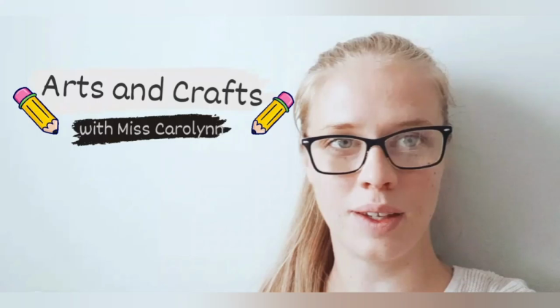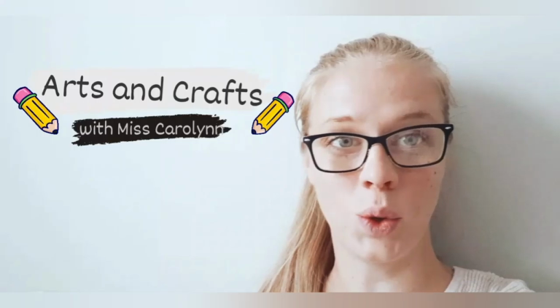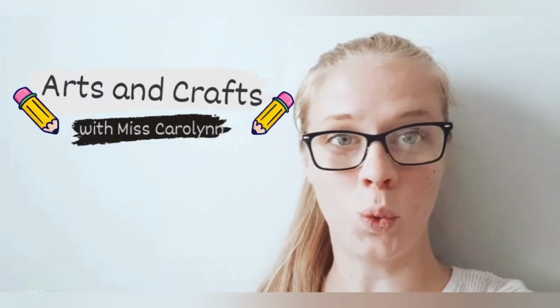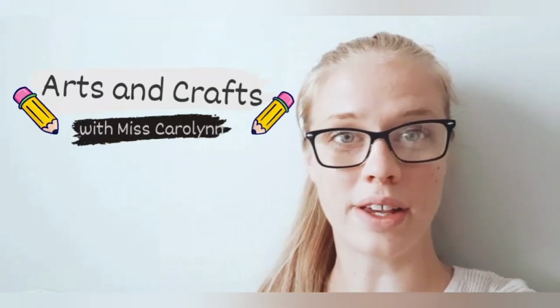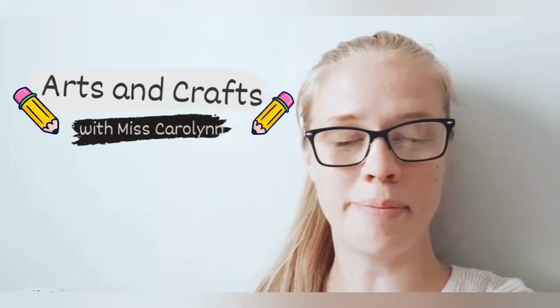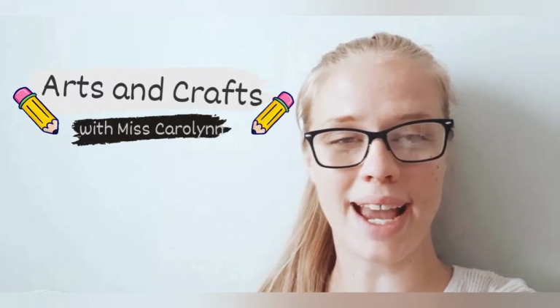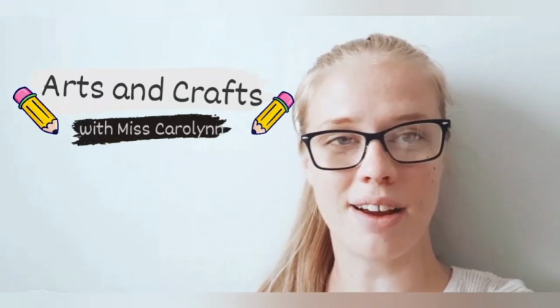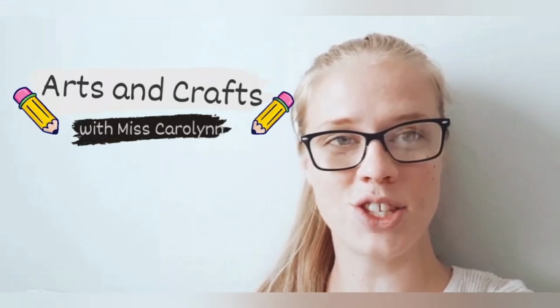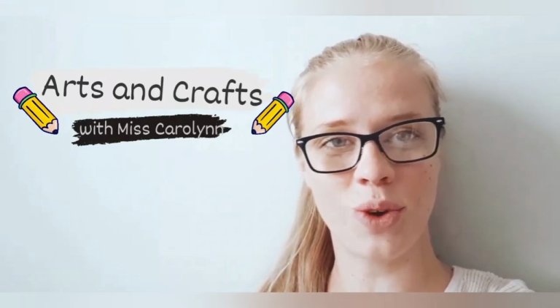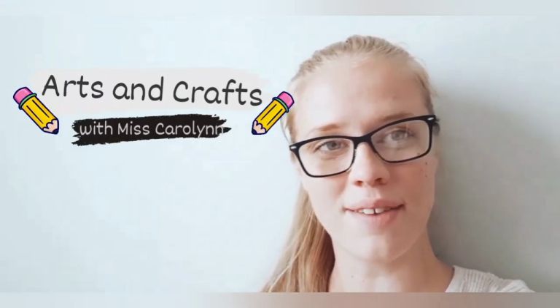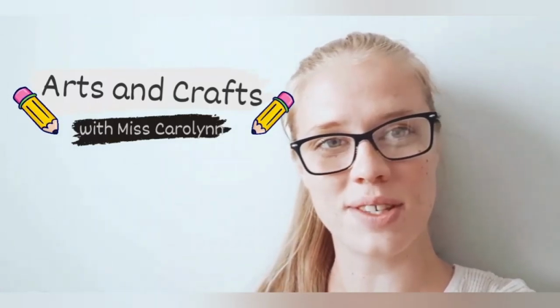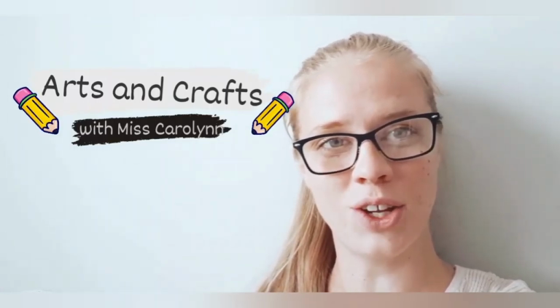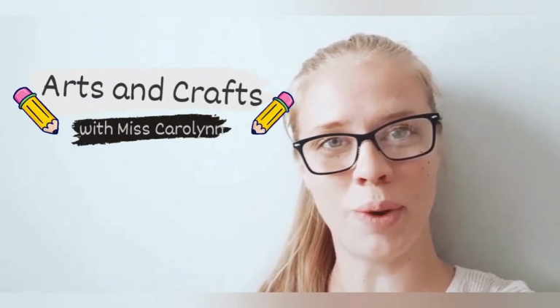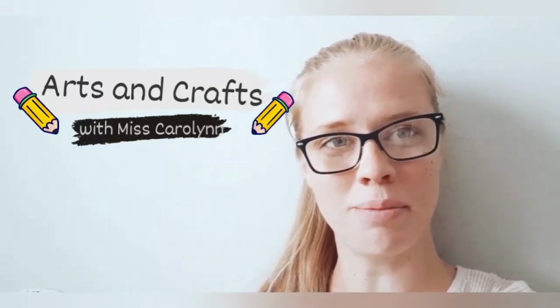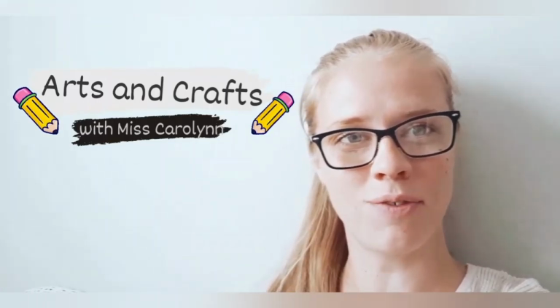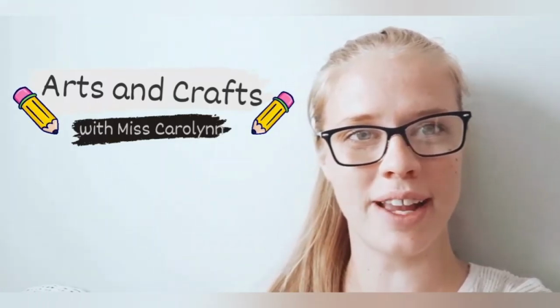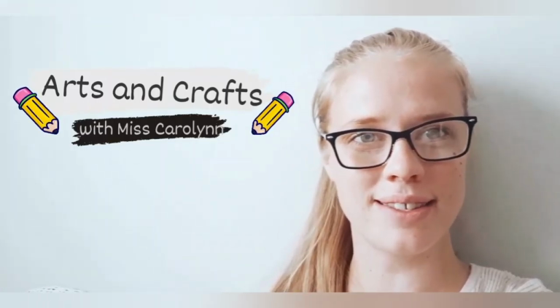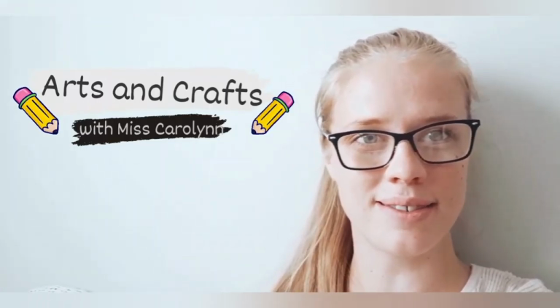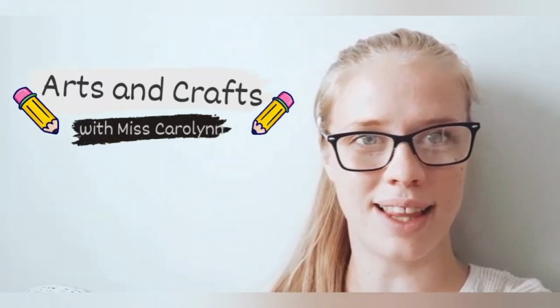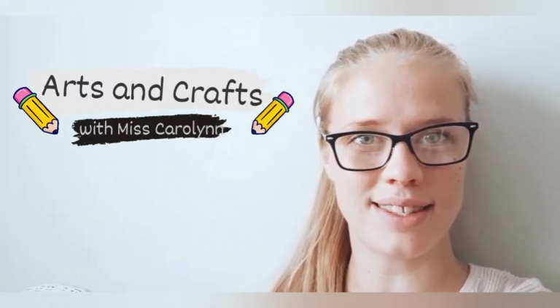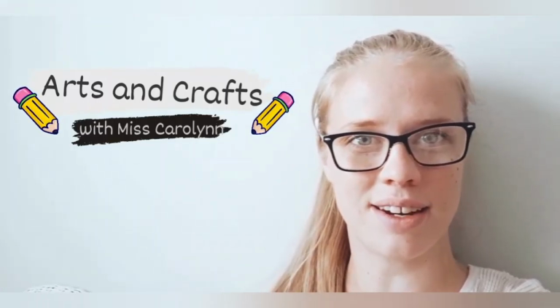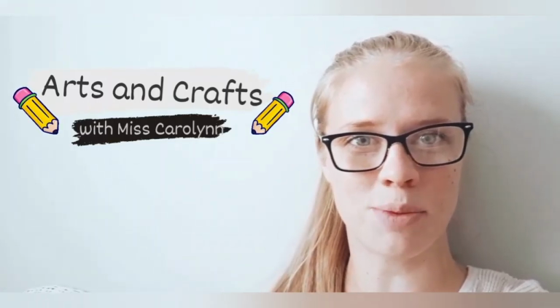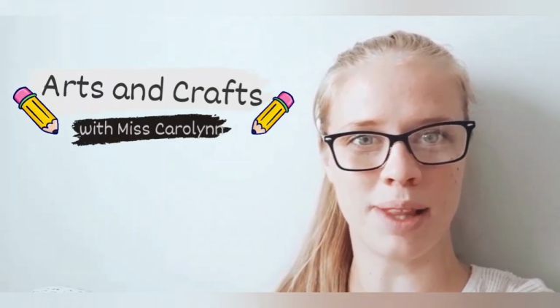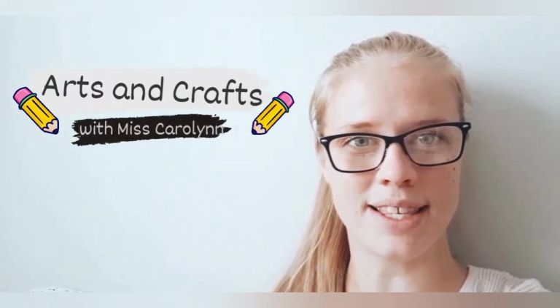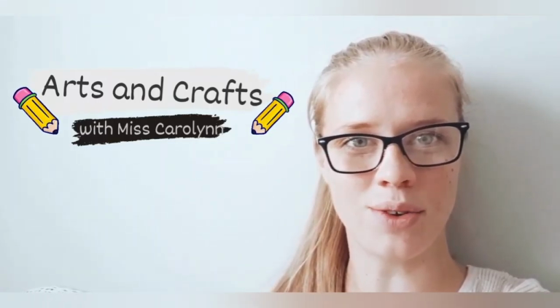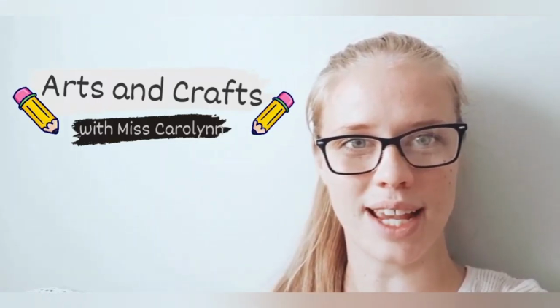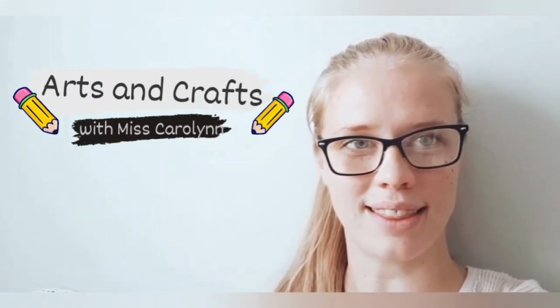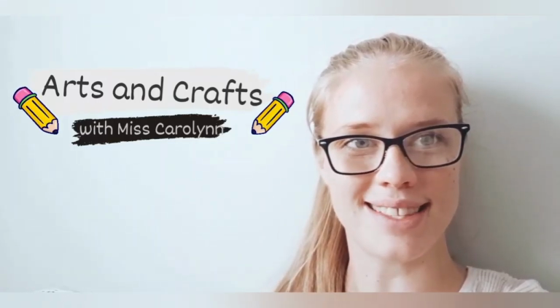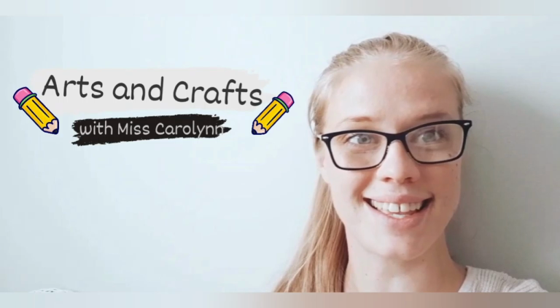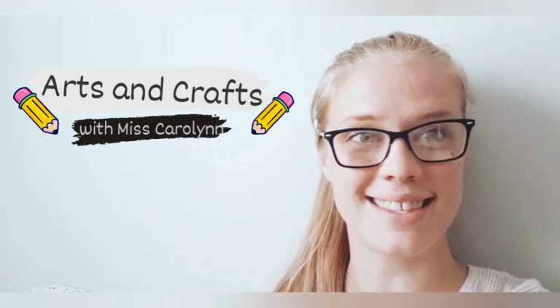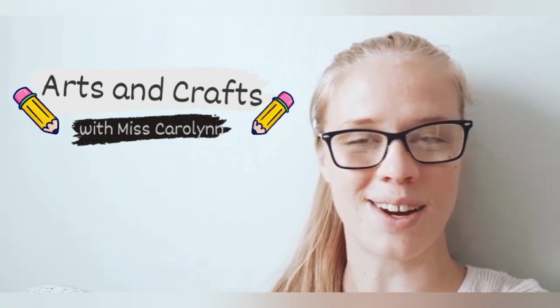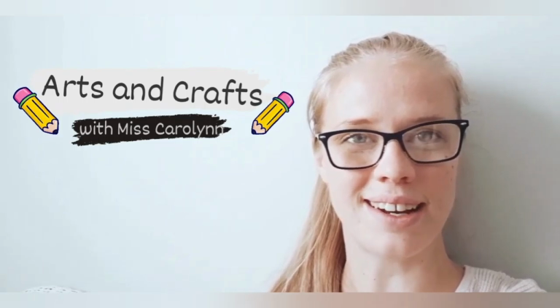Welcome back to Arts and Crafts. Are you ready, my friends? Let's get our supplies out and let's get started.